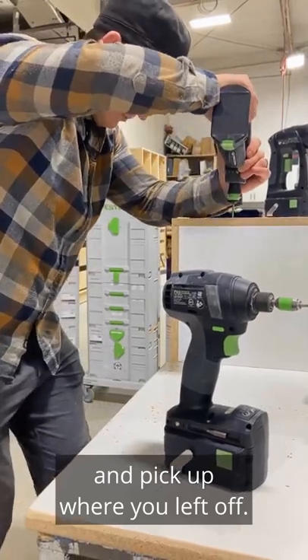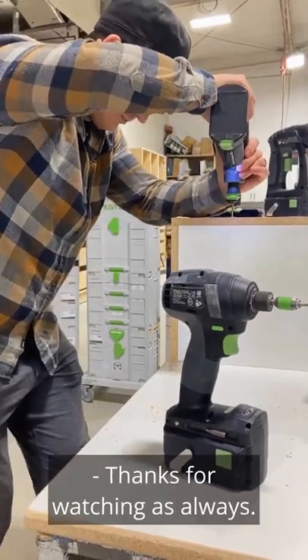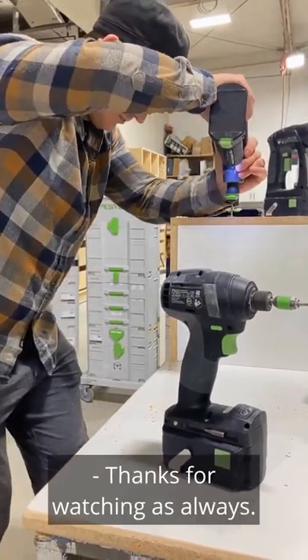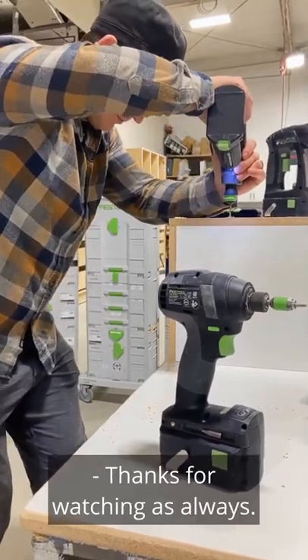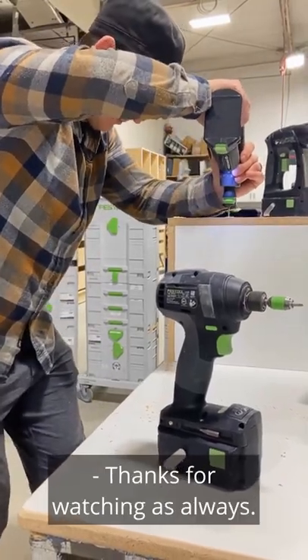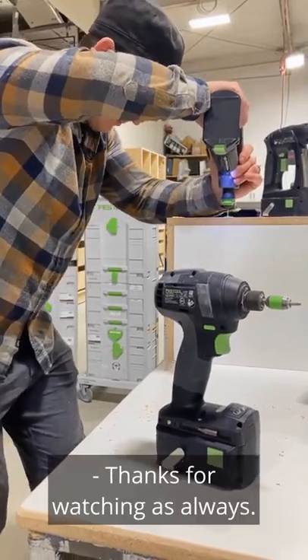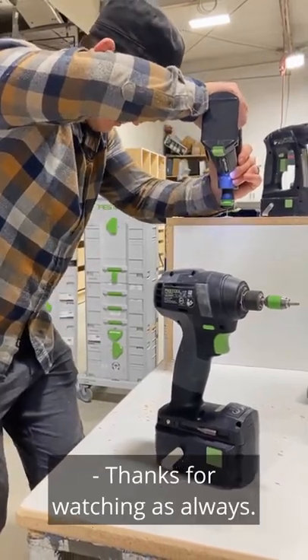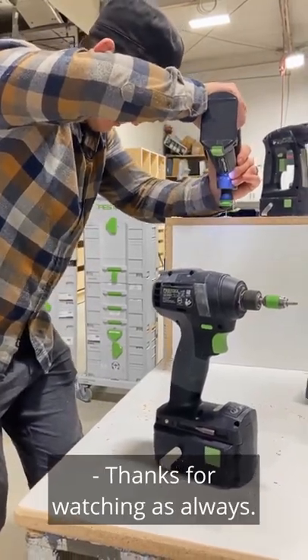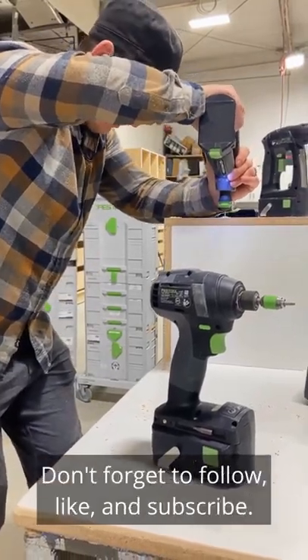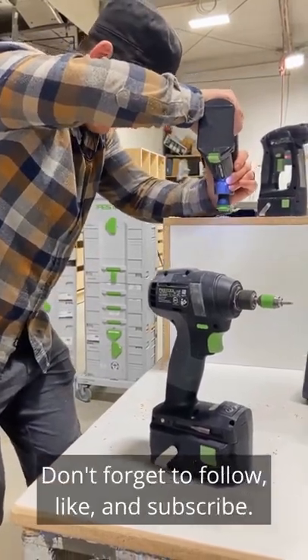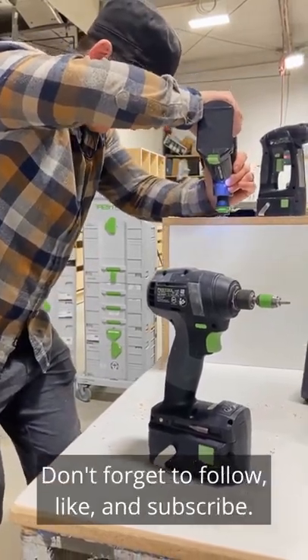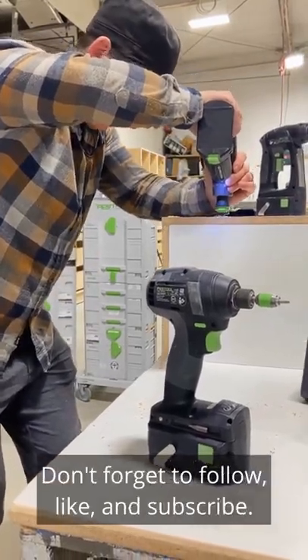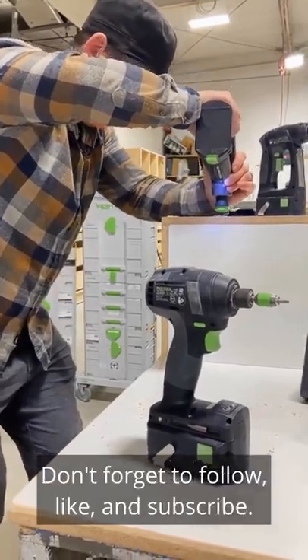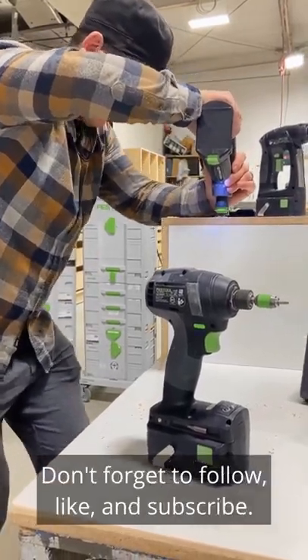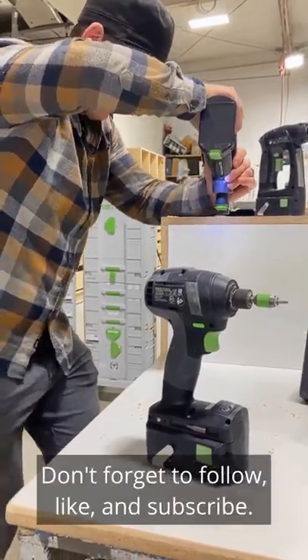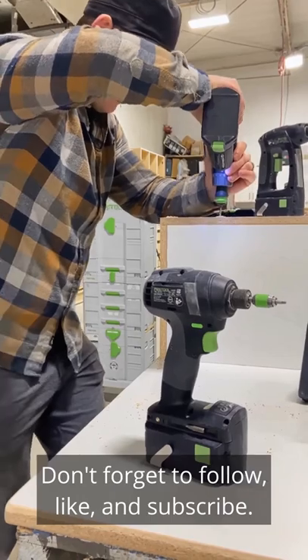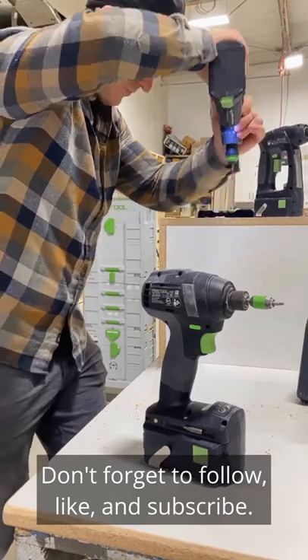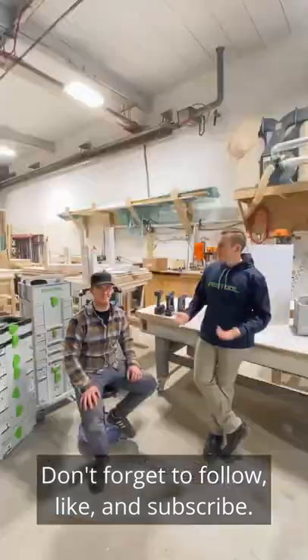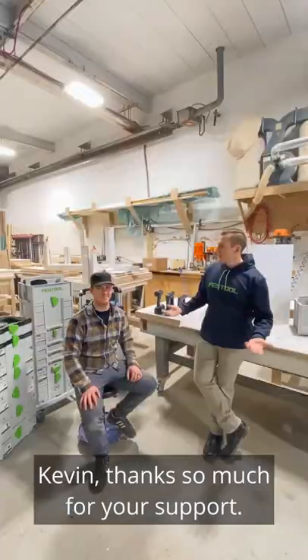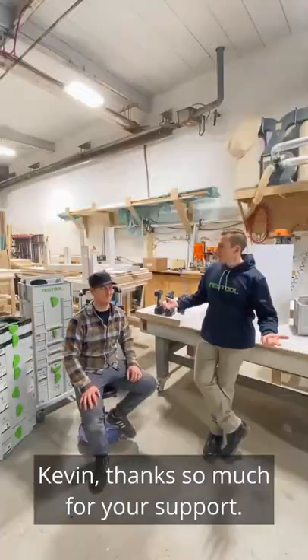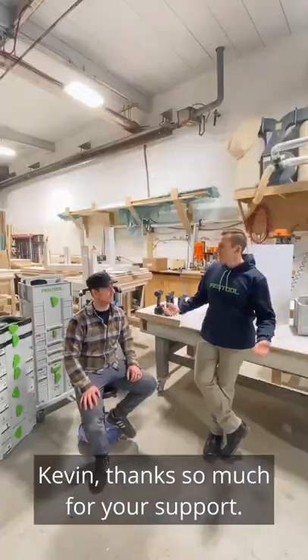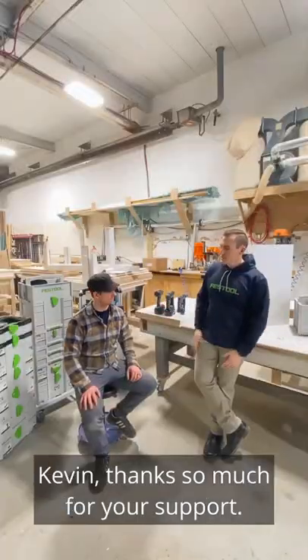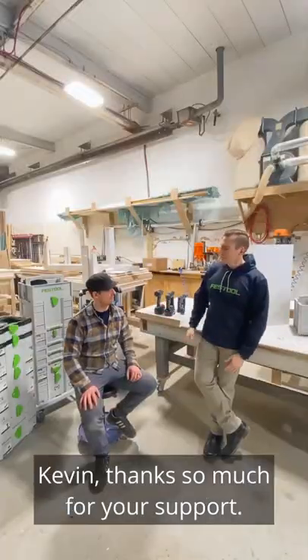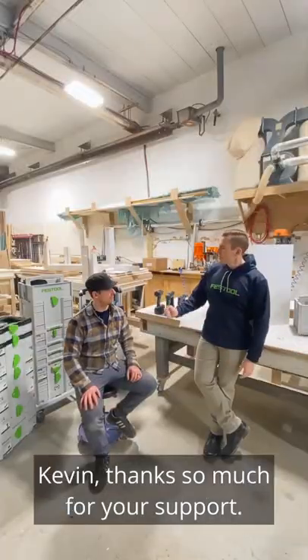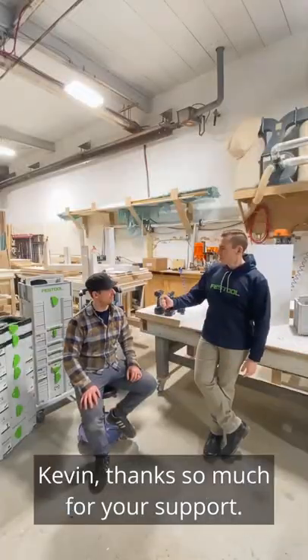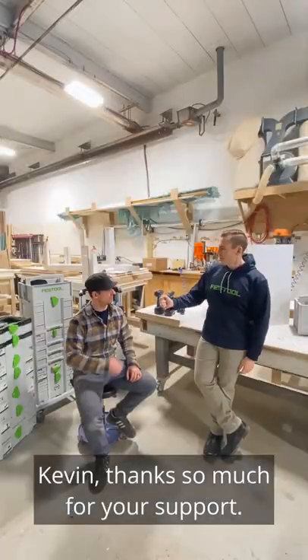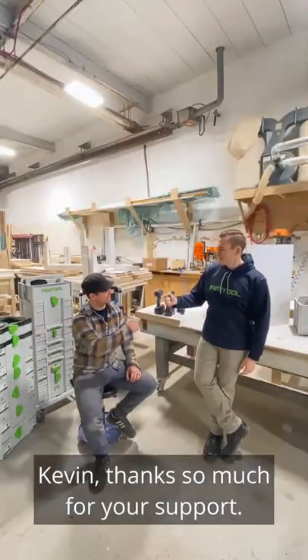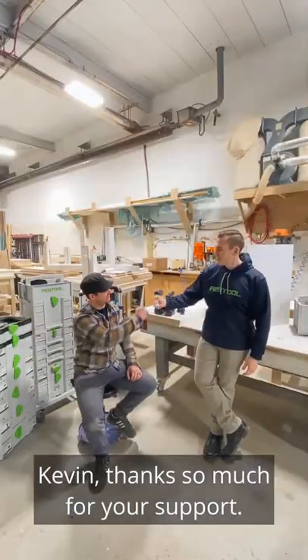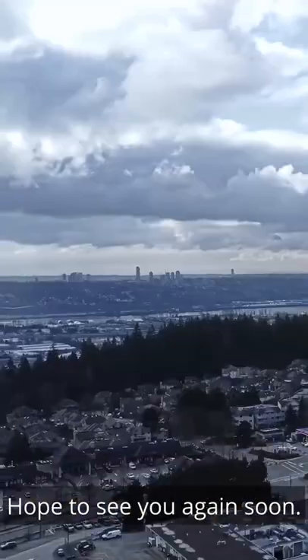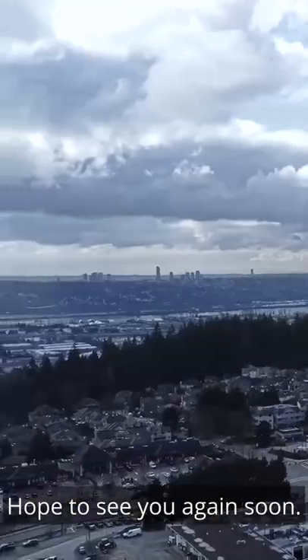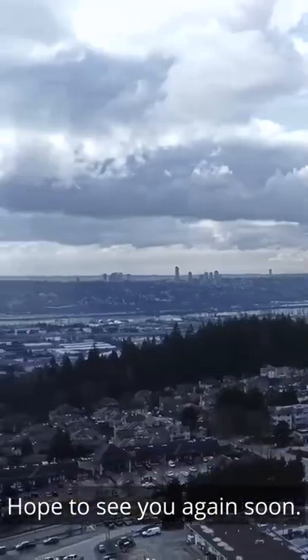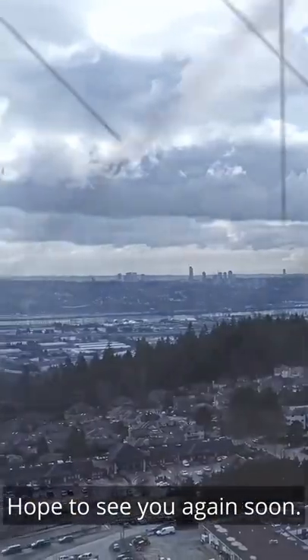Thanks for watching as always. Don't forget to follow, like, and subscribe. Kevin, thank you so much for your support. Hope to see you again, sir.